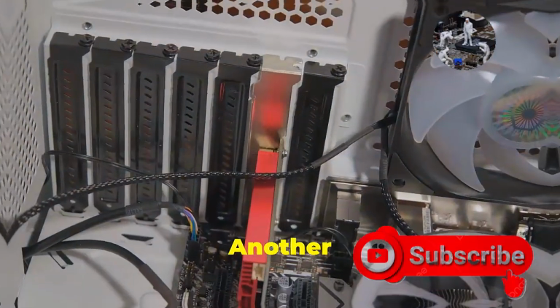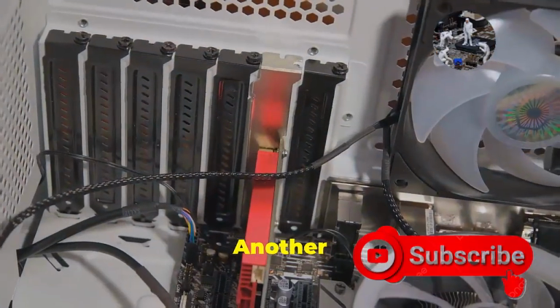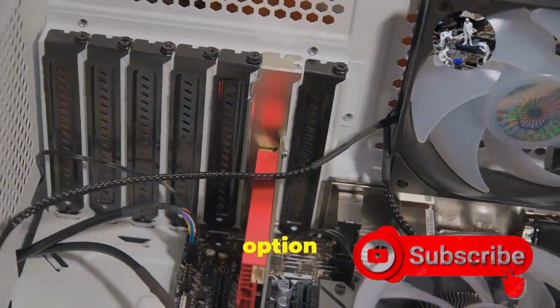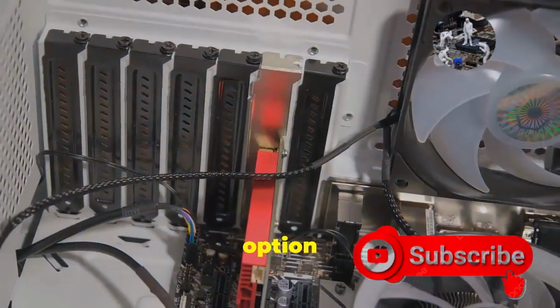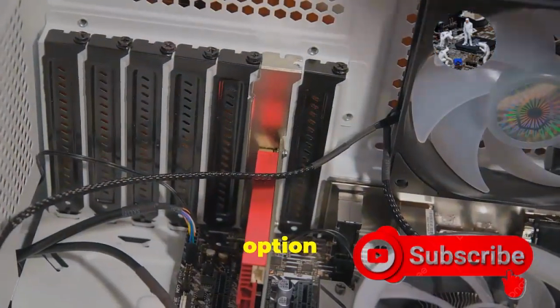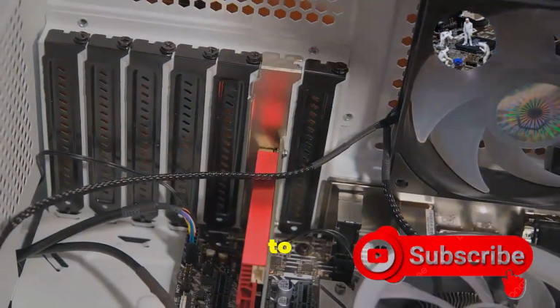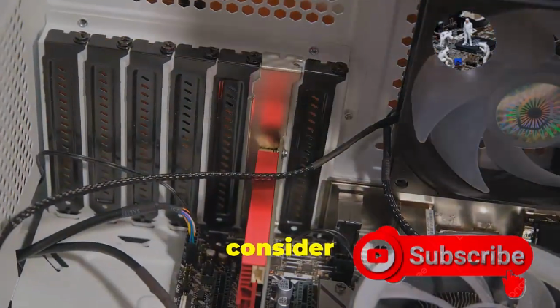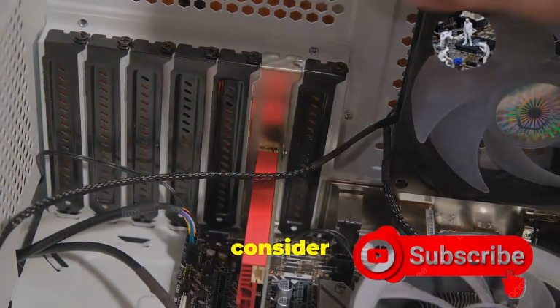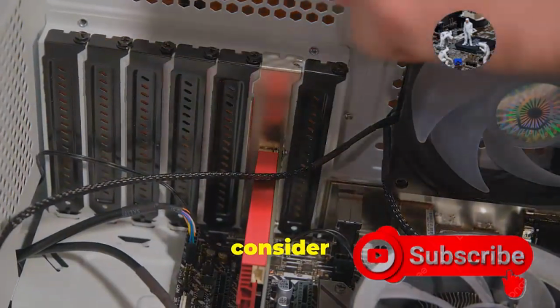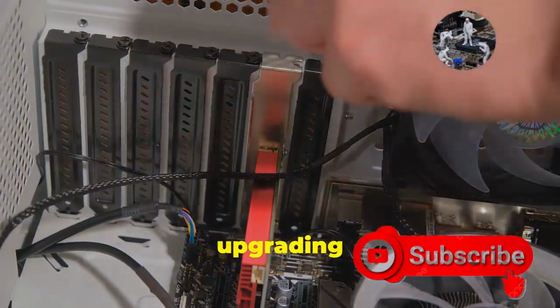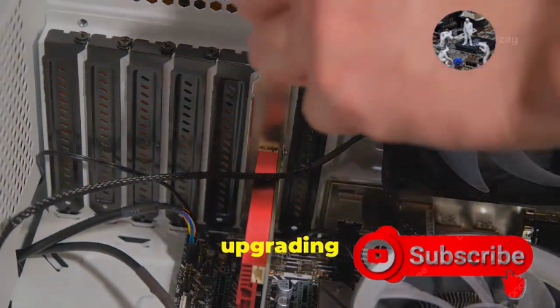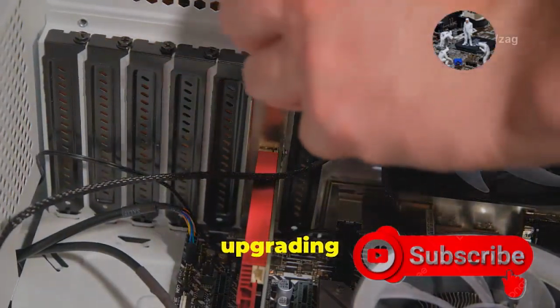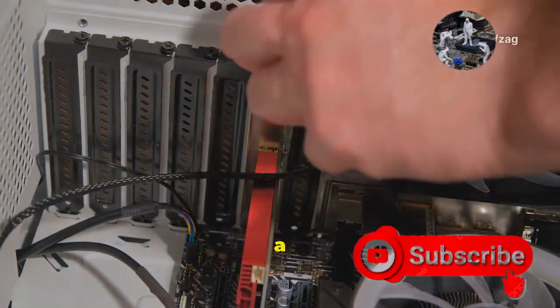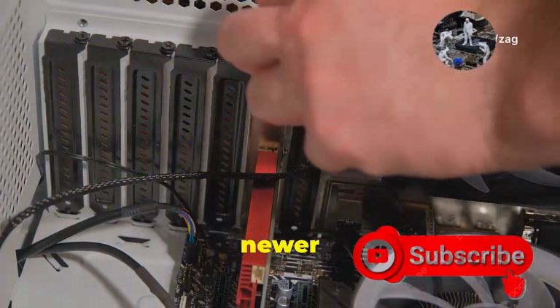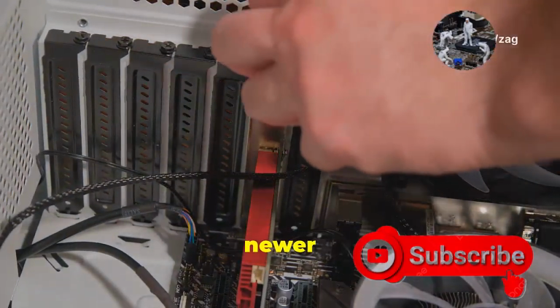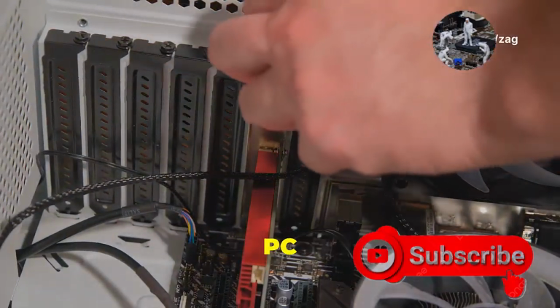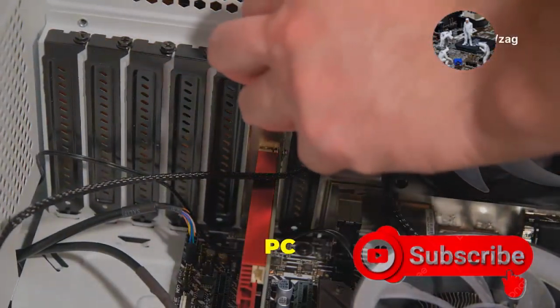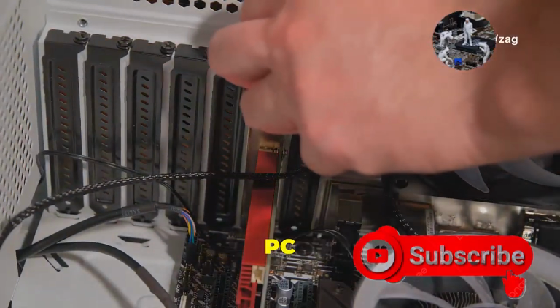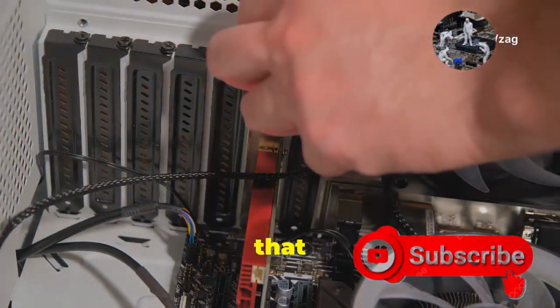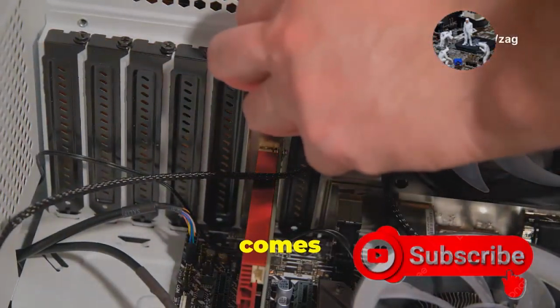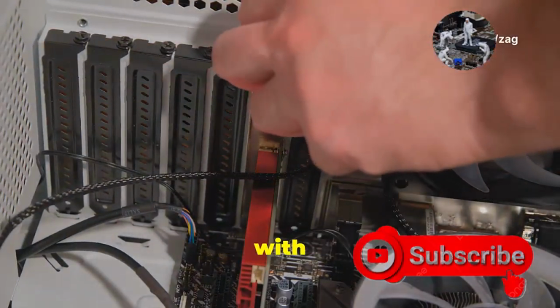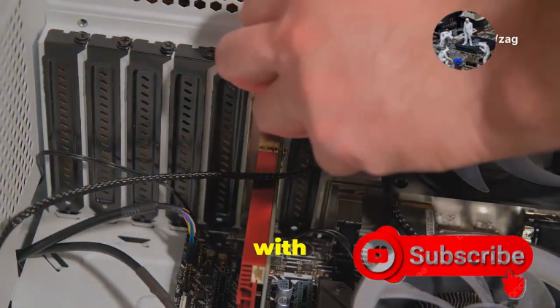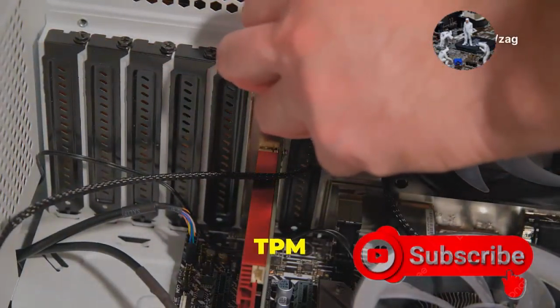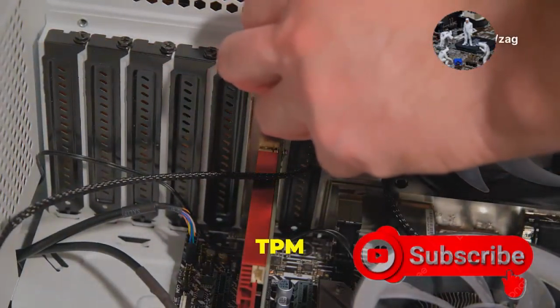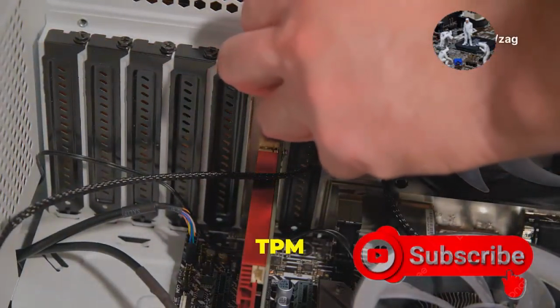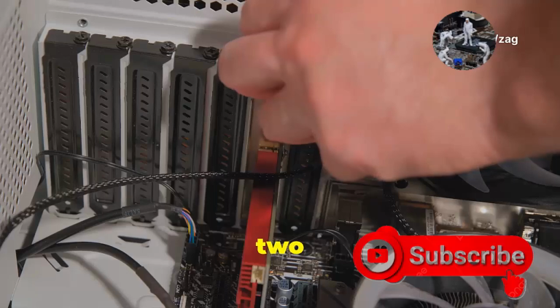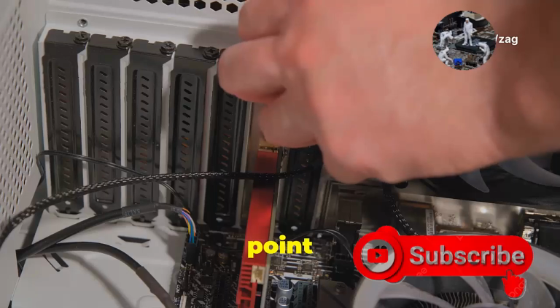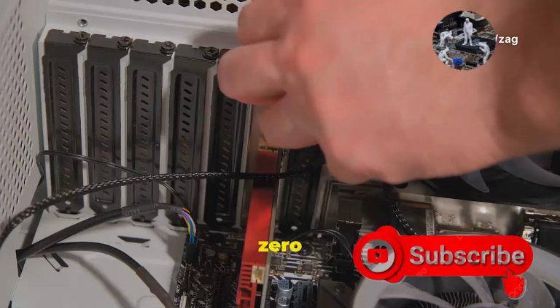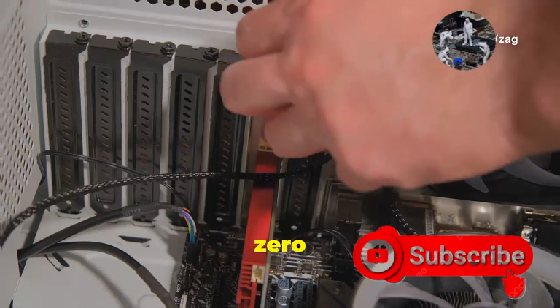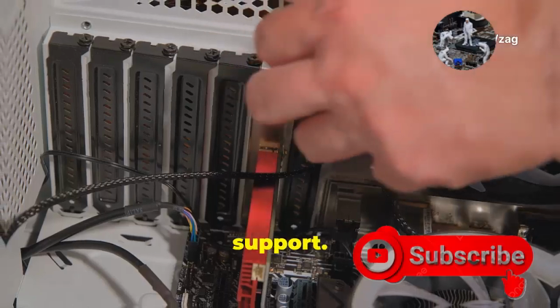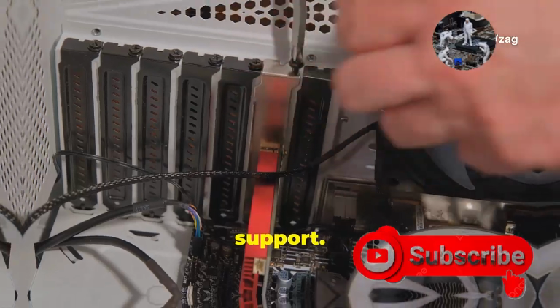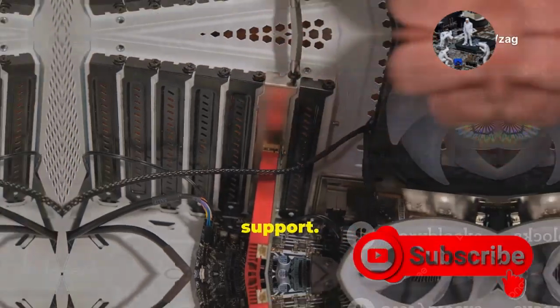Another option is to consider upgrading to a newer PC that comes with TPM 2.0 support.